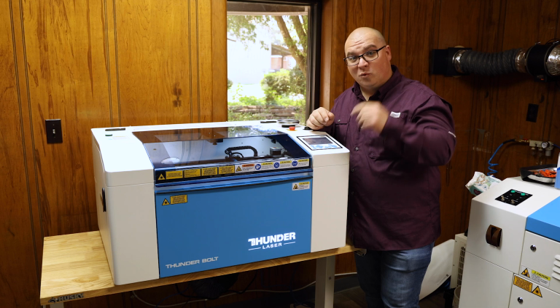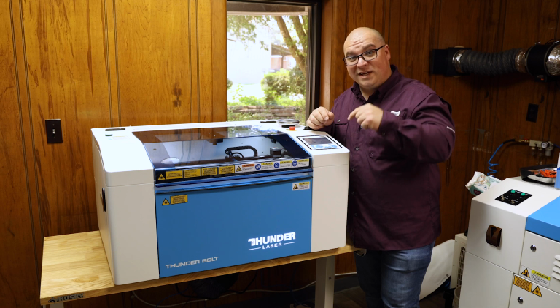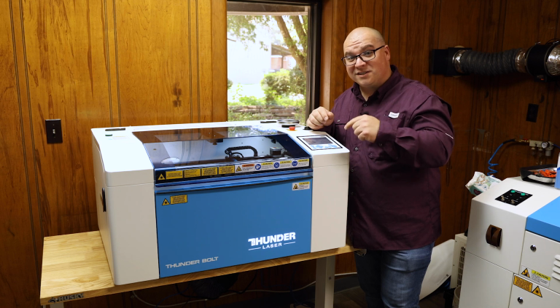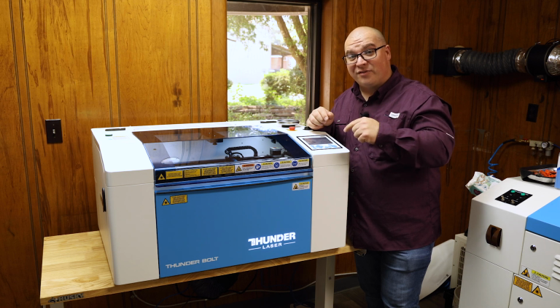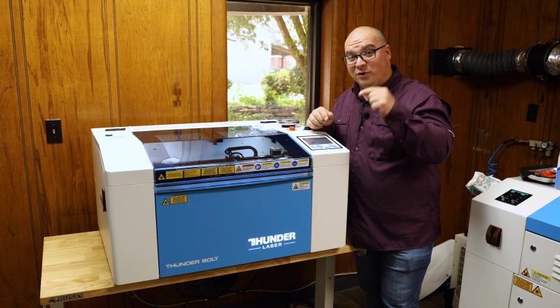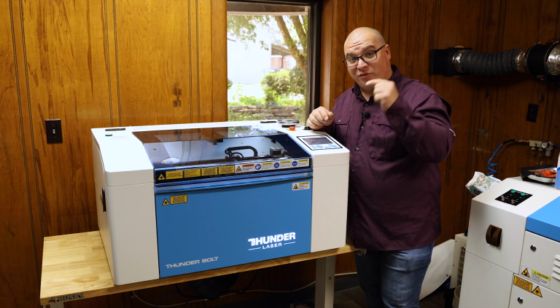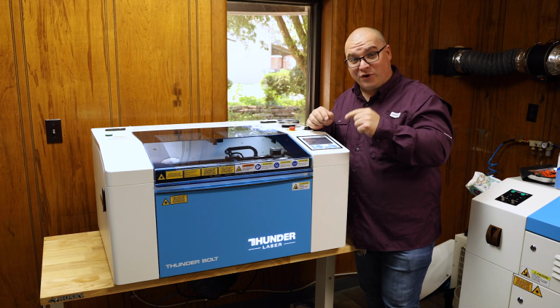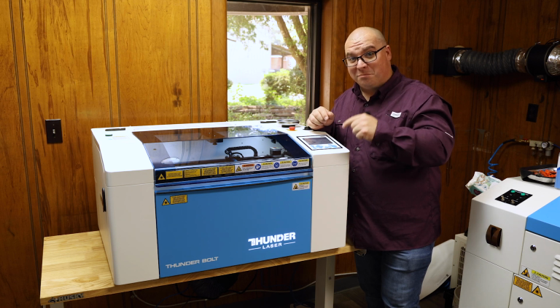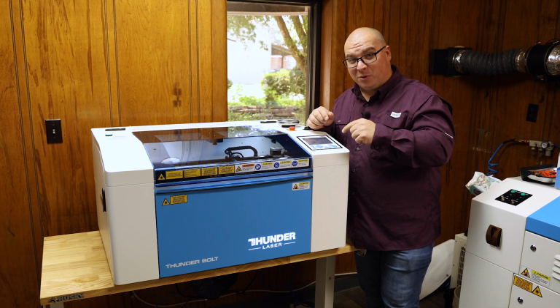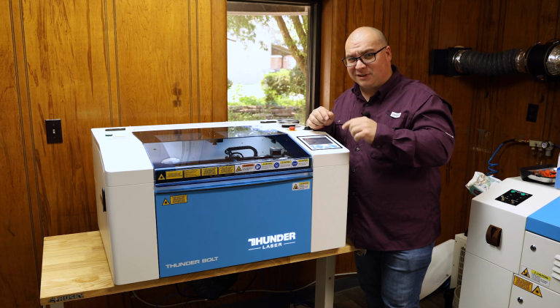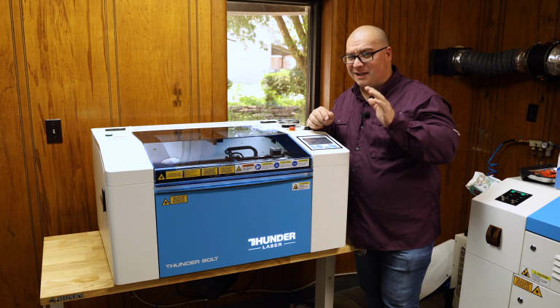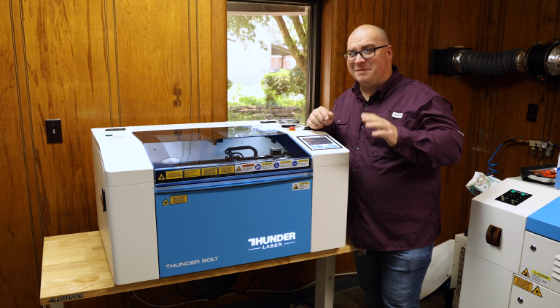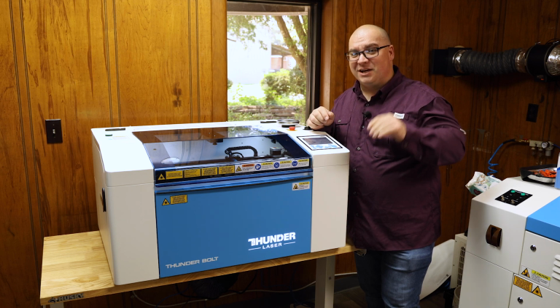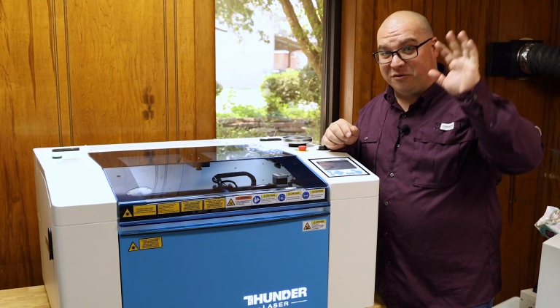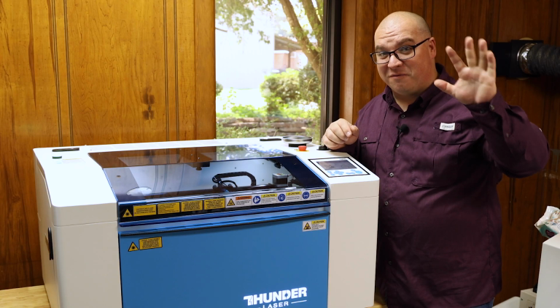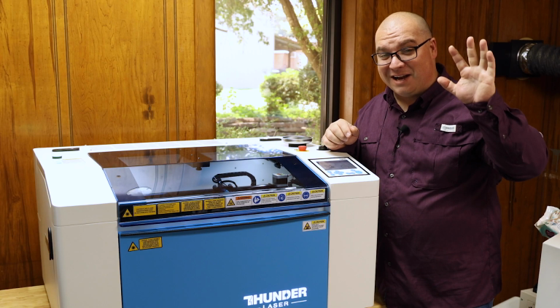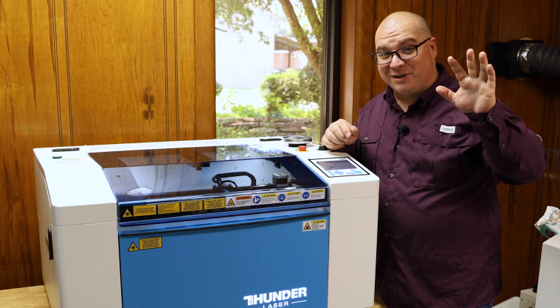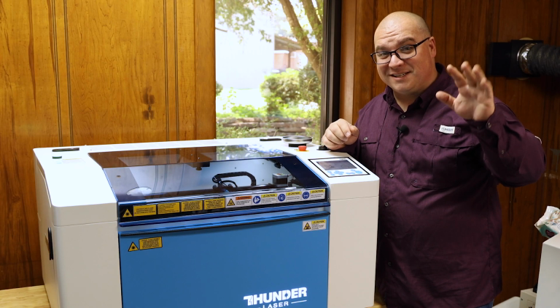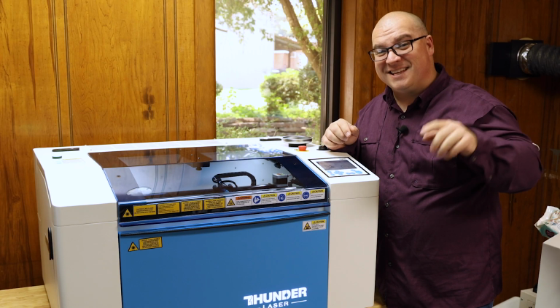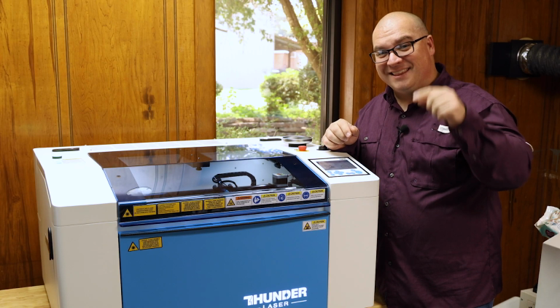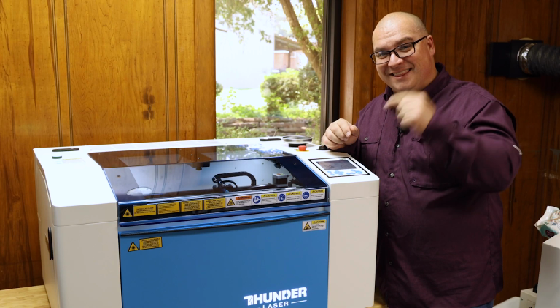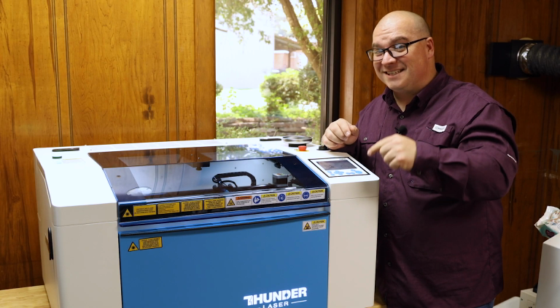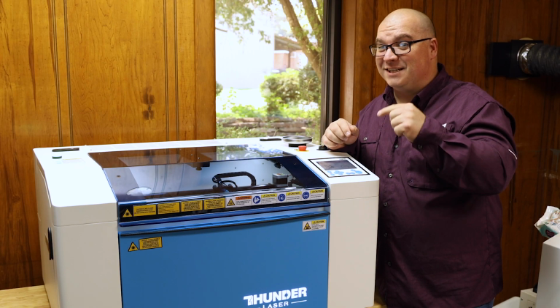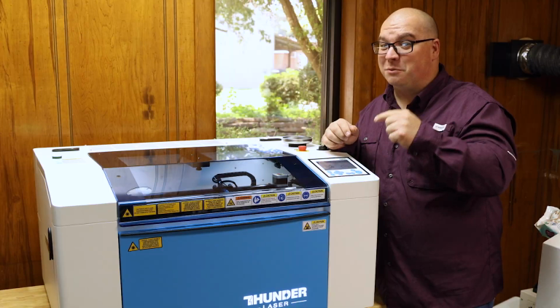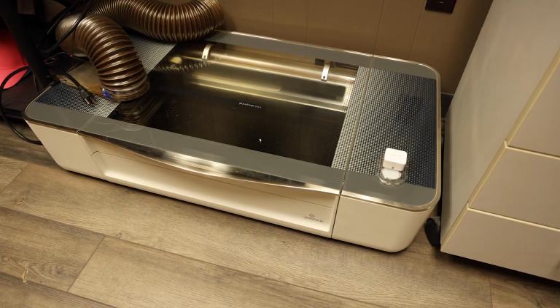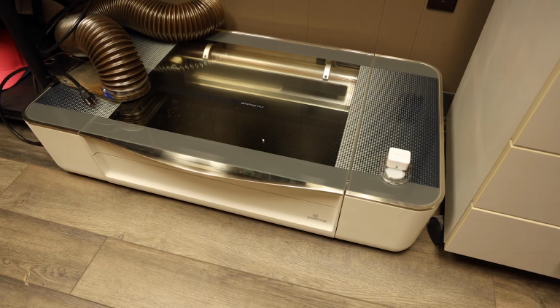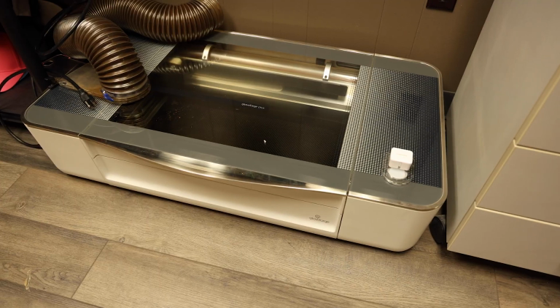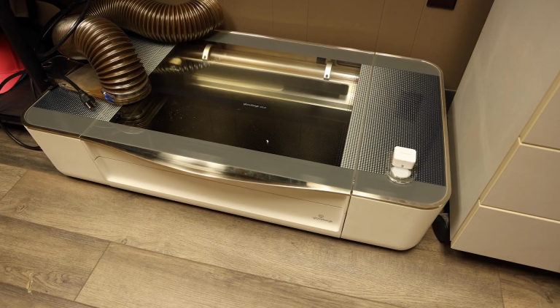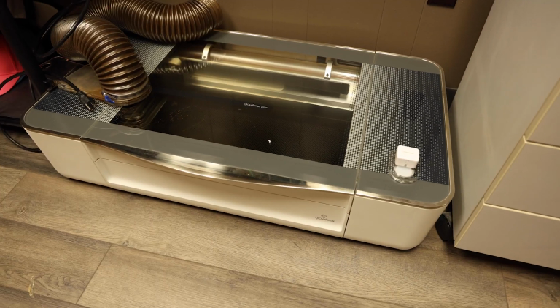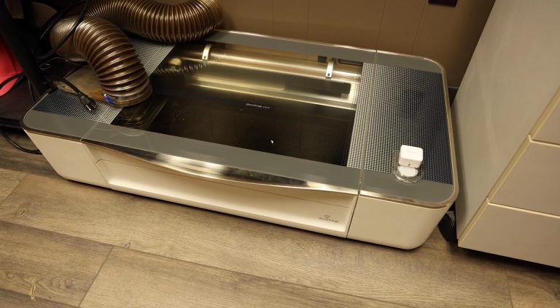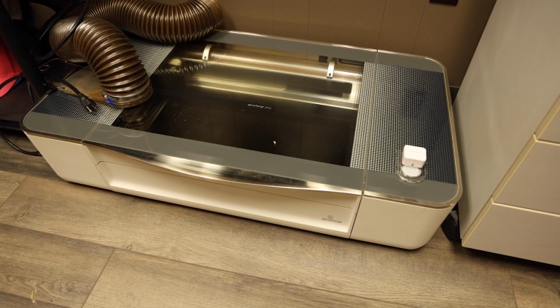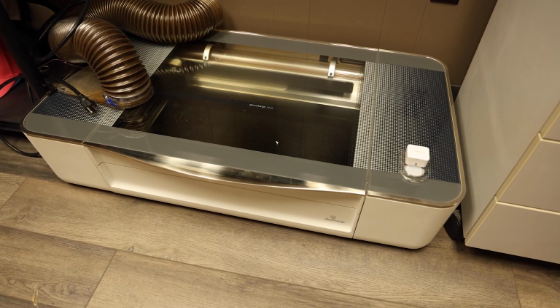We just got the new Thunderbolt. Let me tell you five reasons that this is replacing our Glowforge laser.